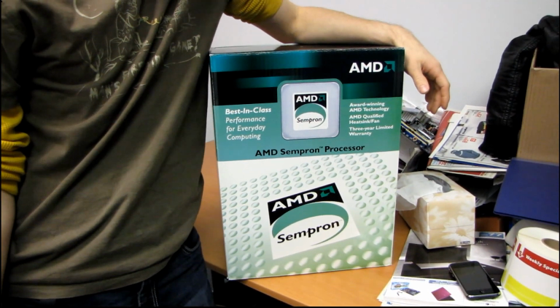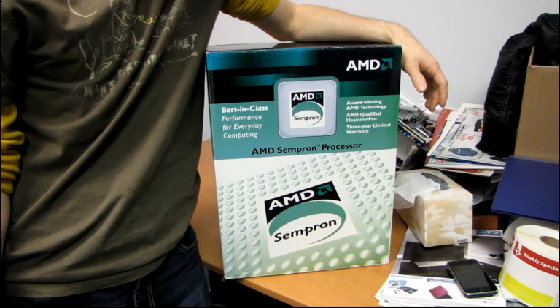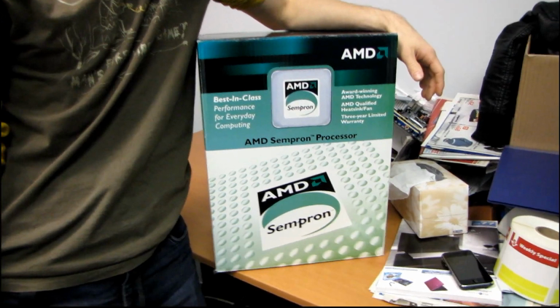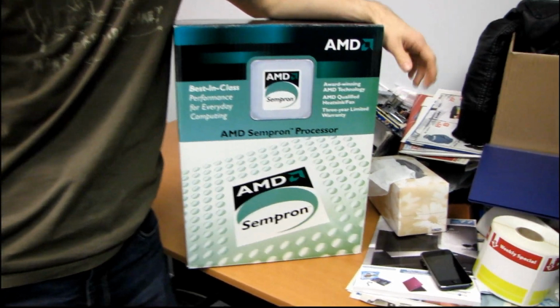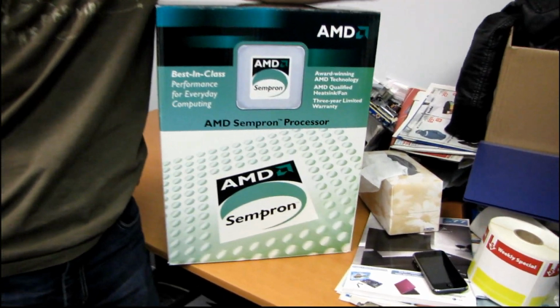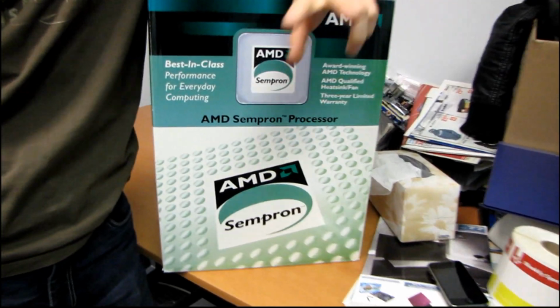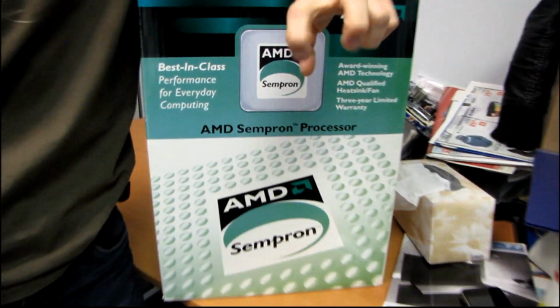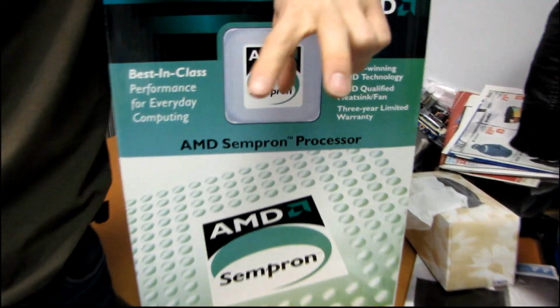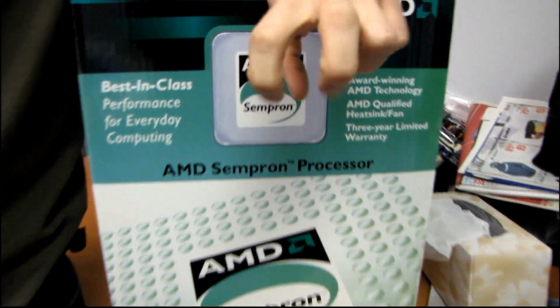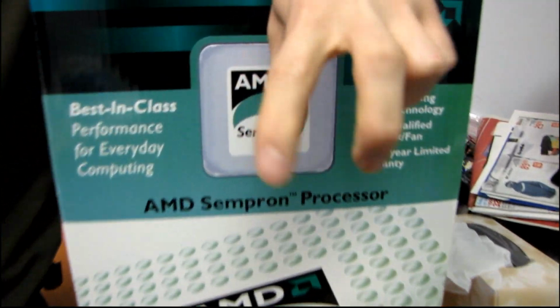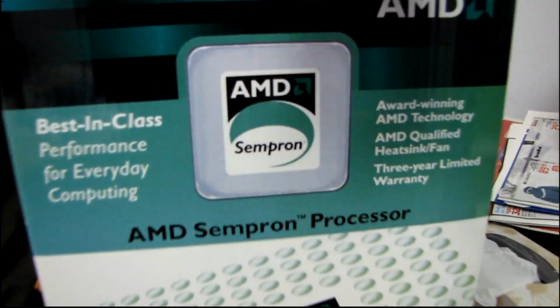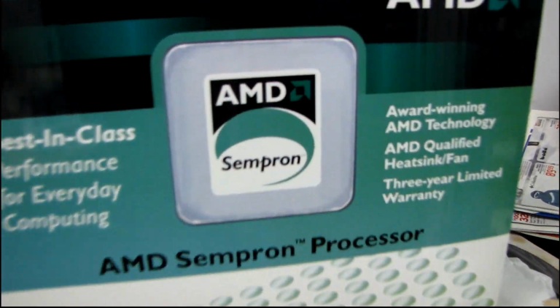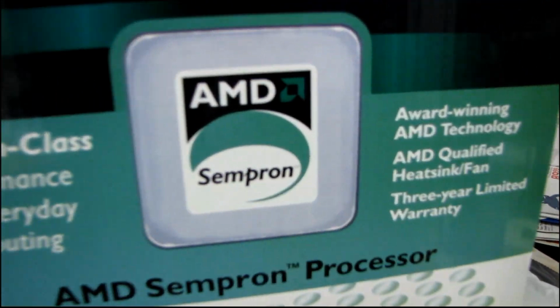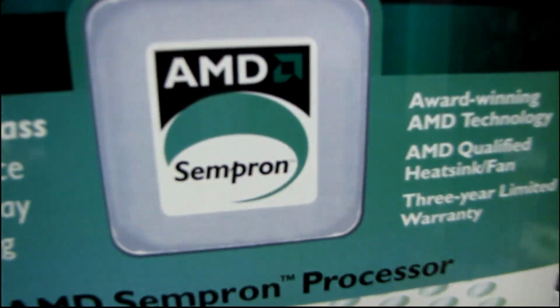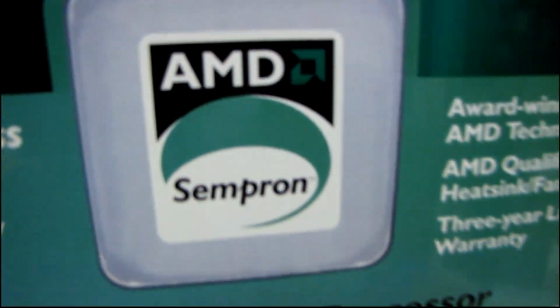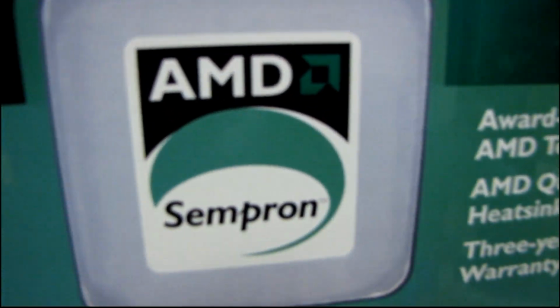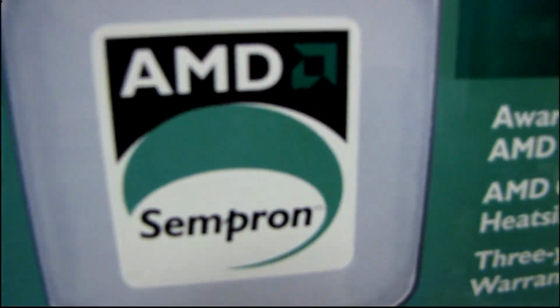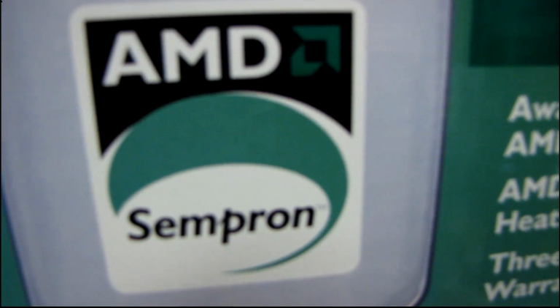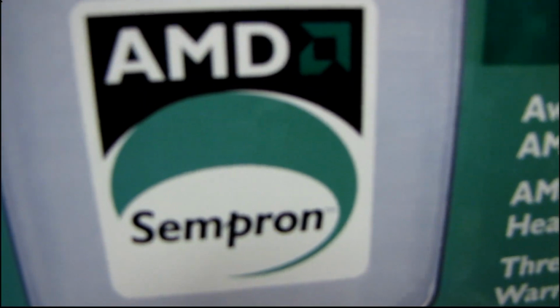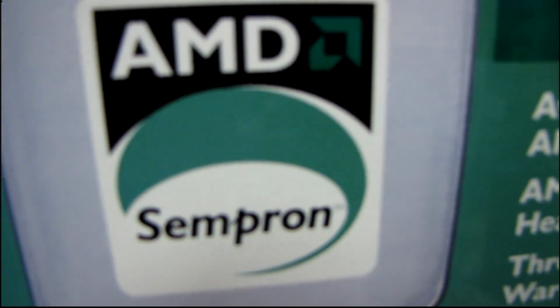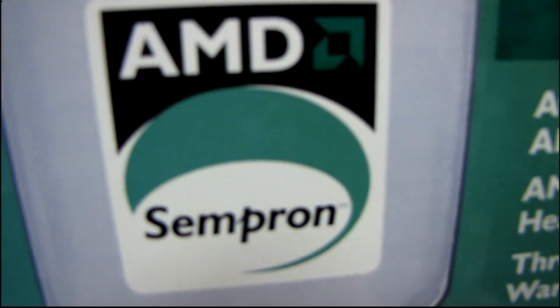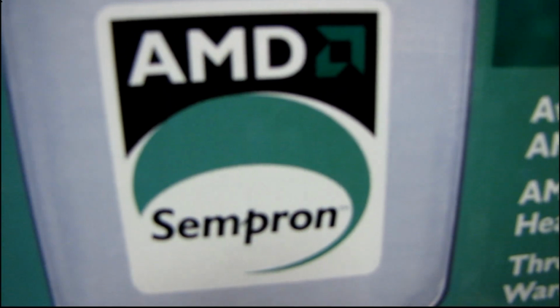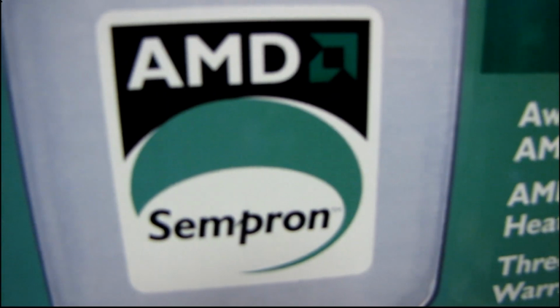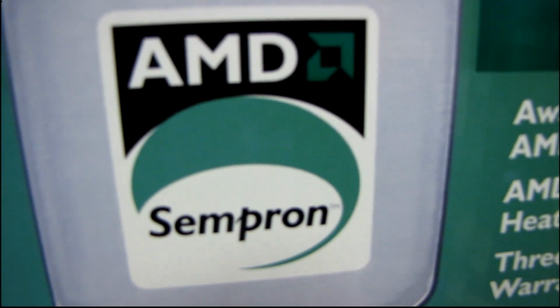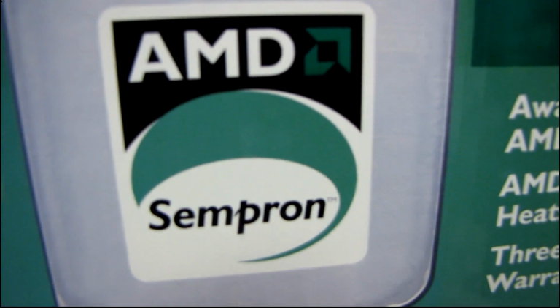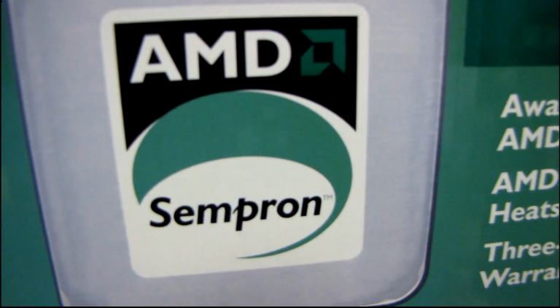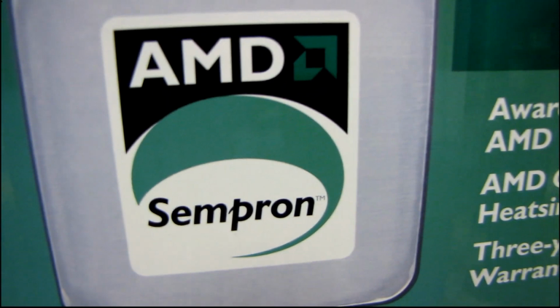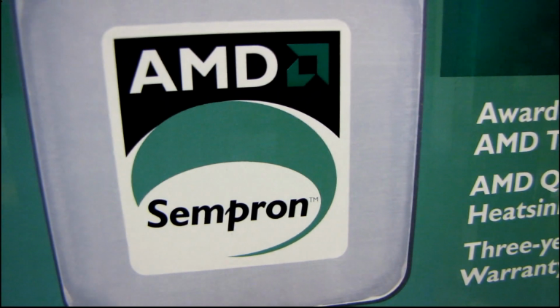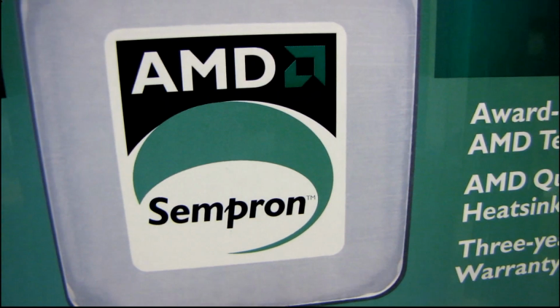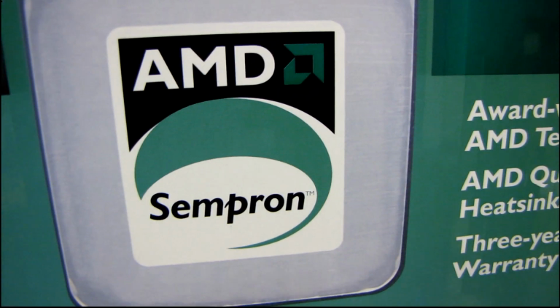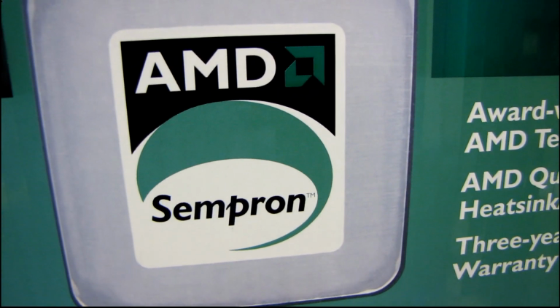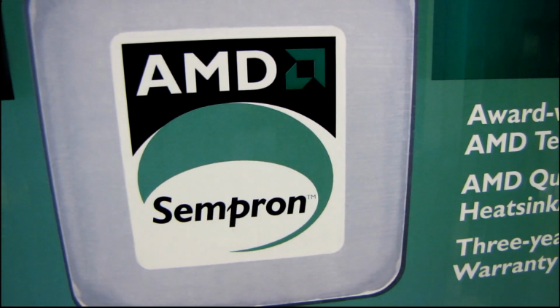Thank you for checking out my unboxing of the AMD Sempron novelty jumbo box.